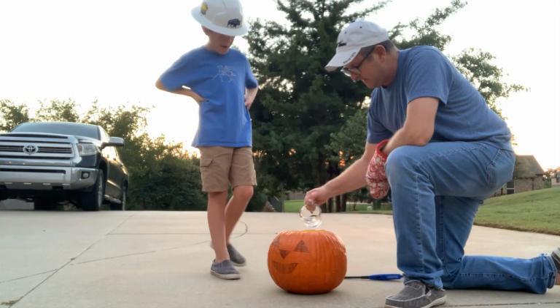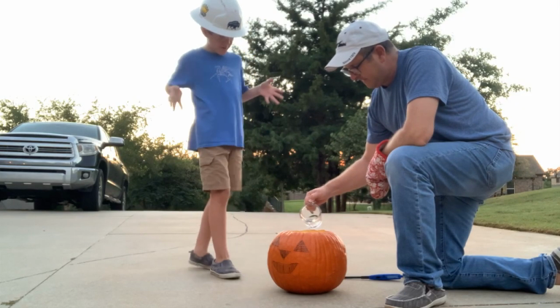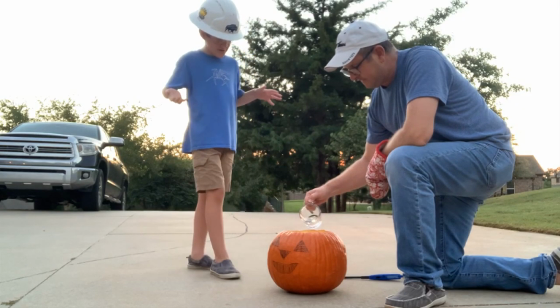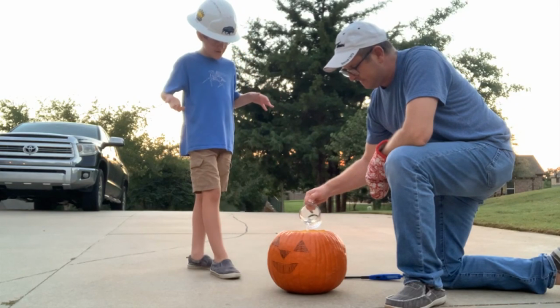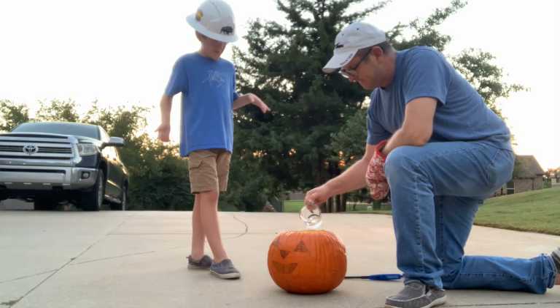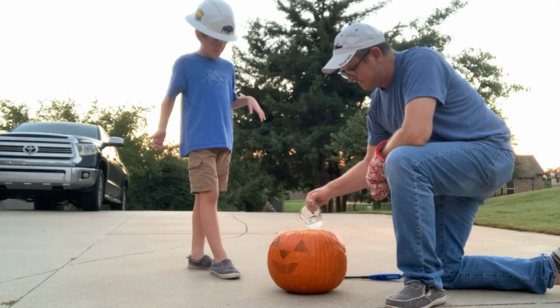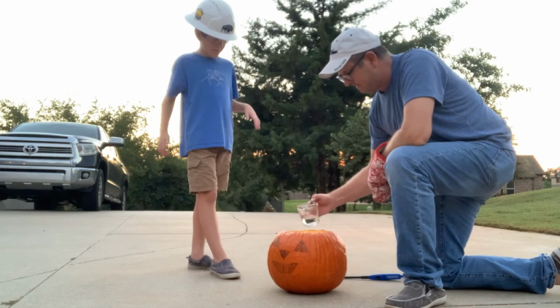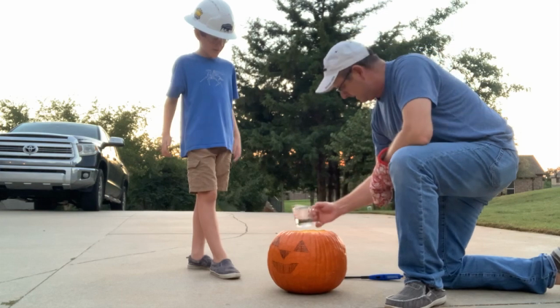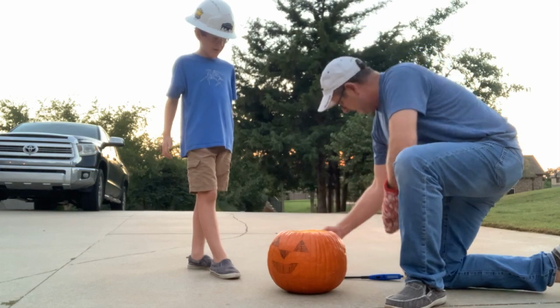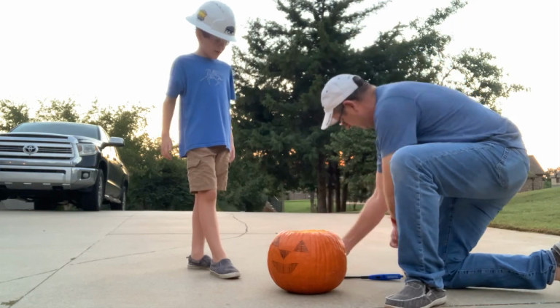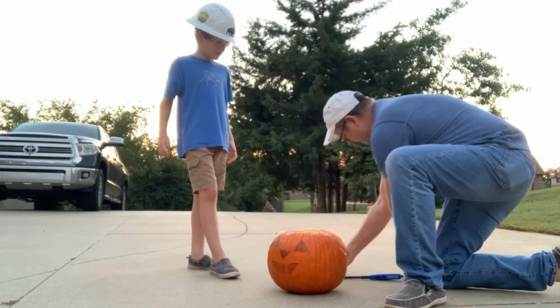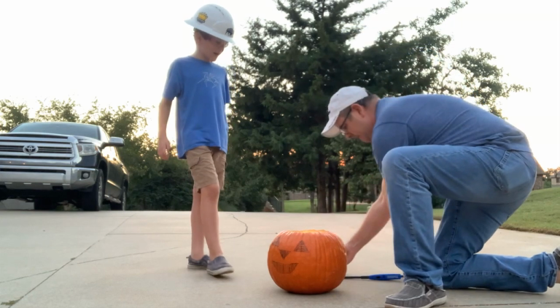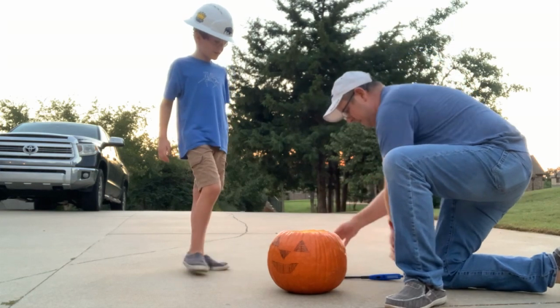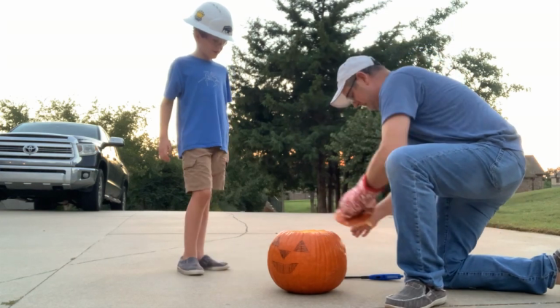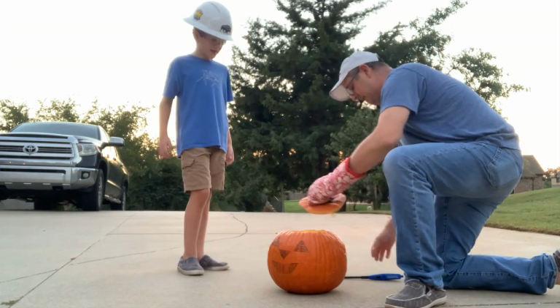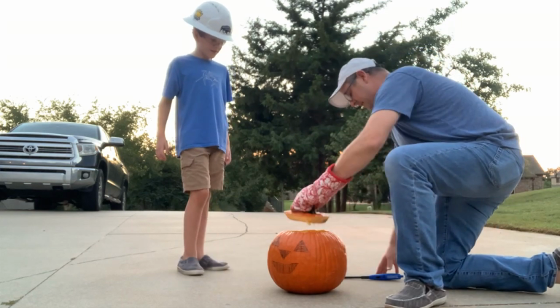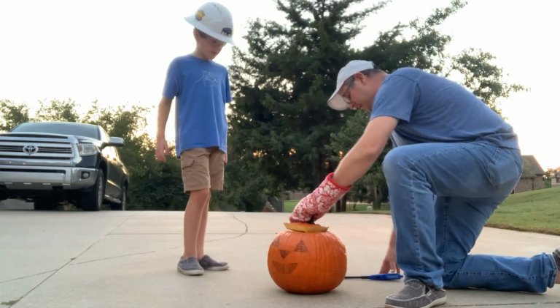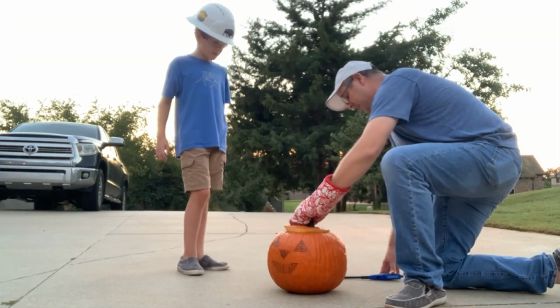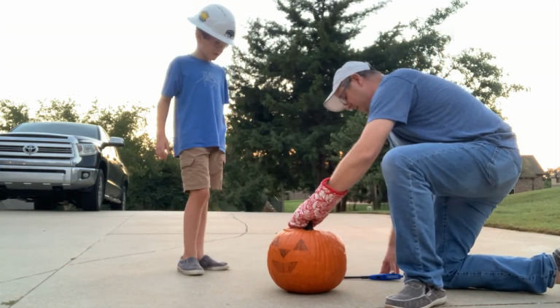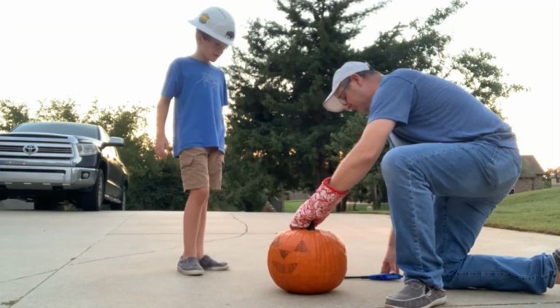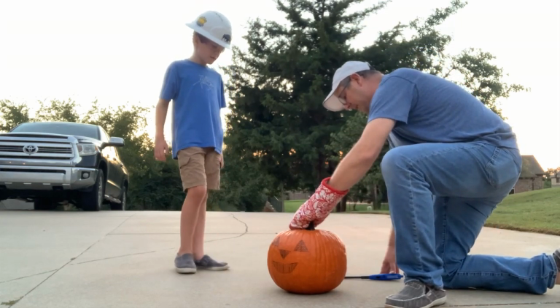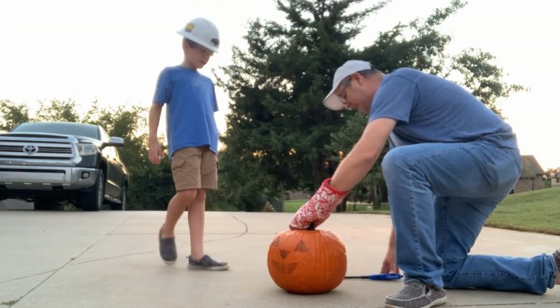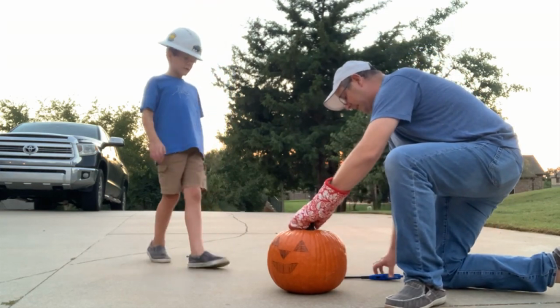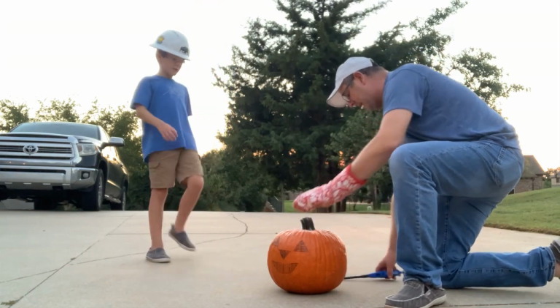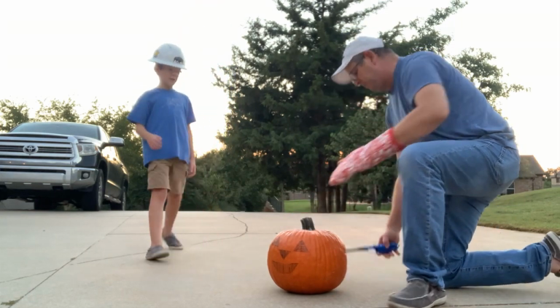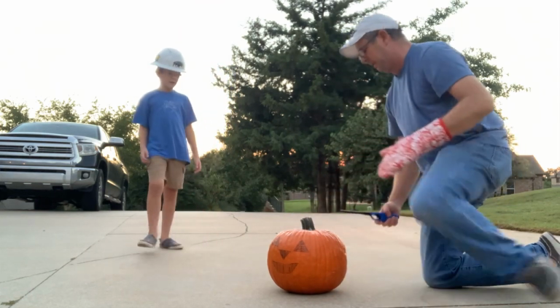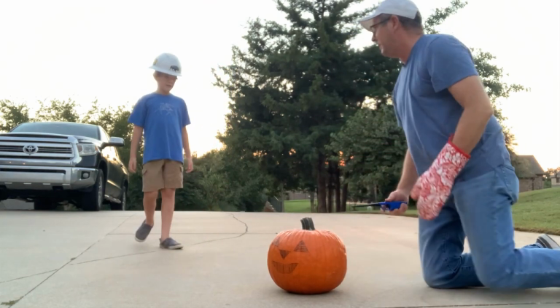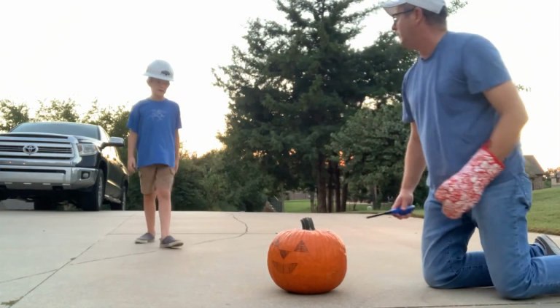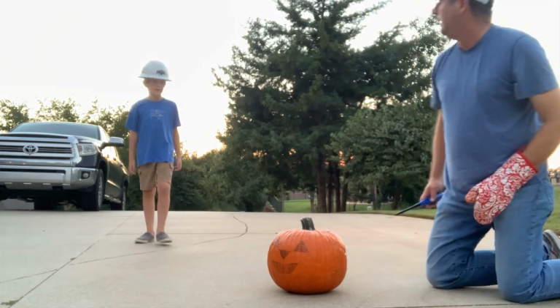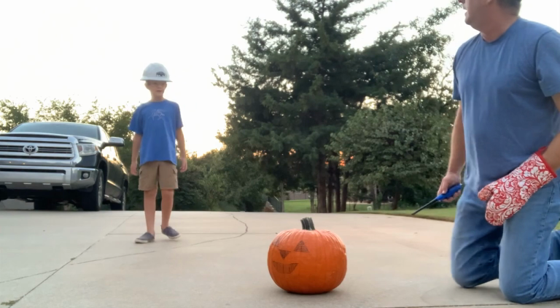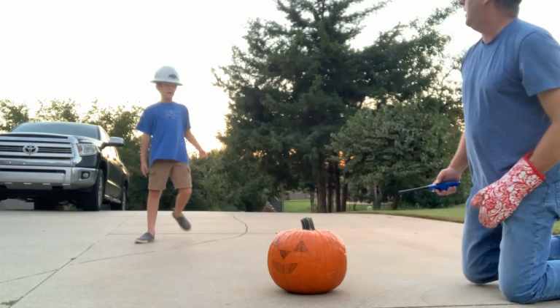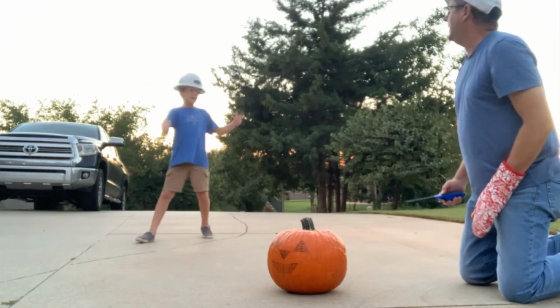Oh! It wasn't ignited. You've got to let the gas build up again.